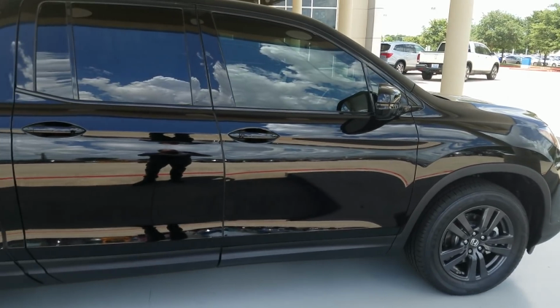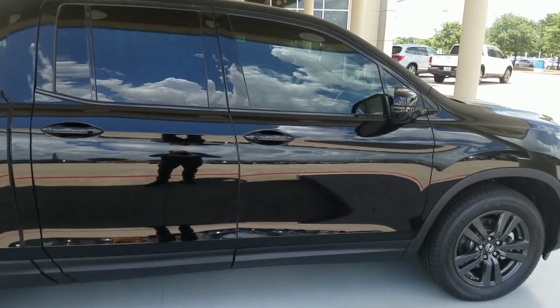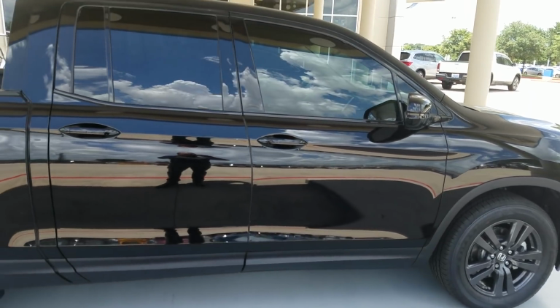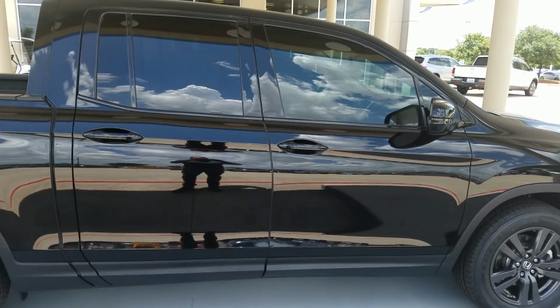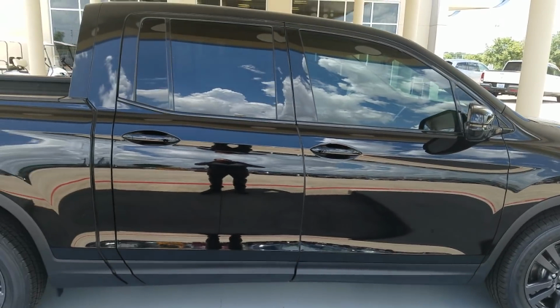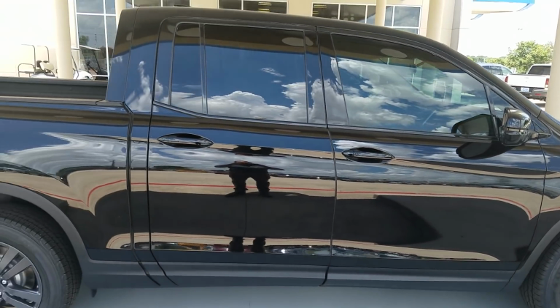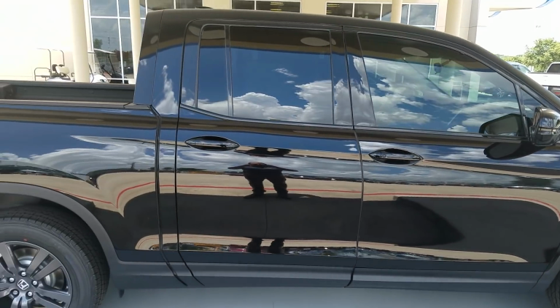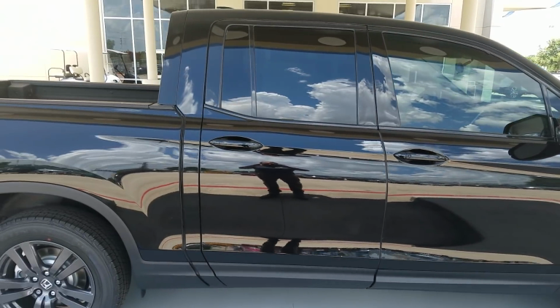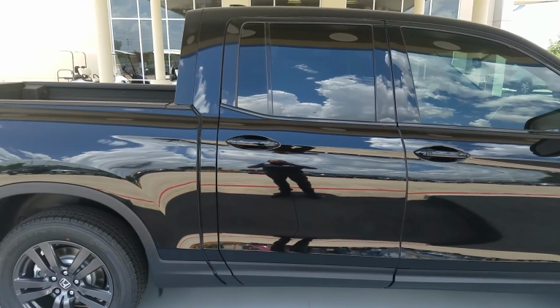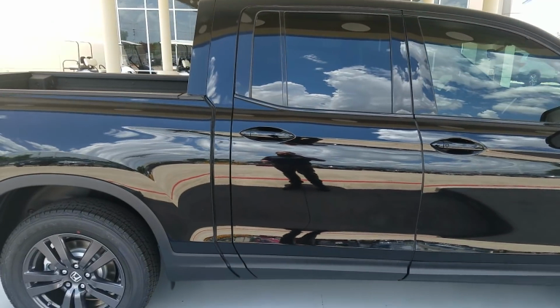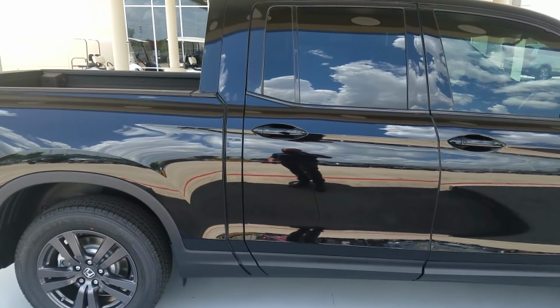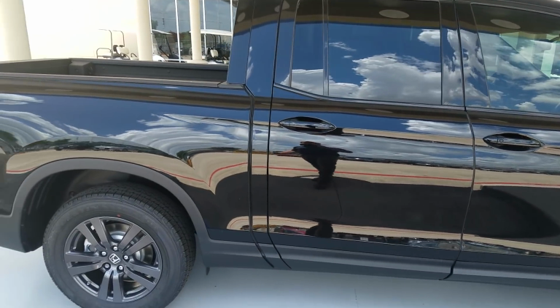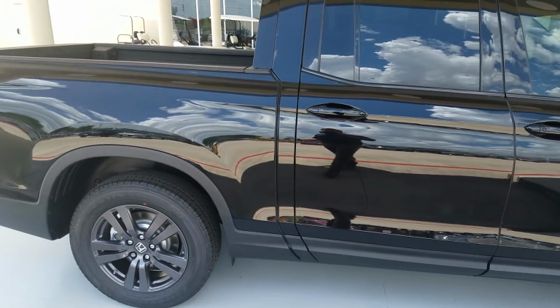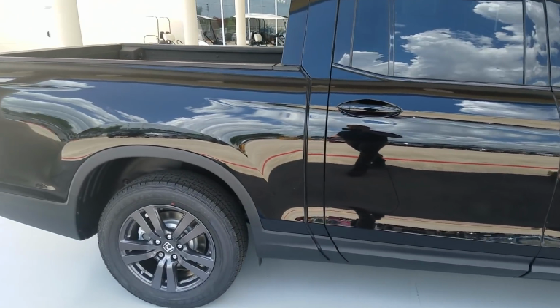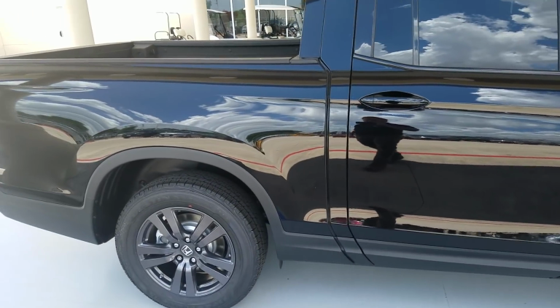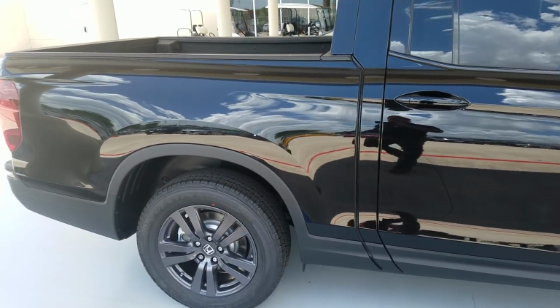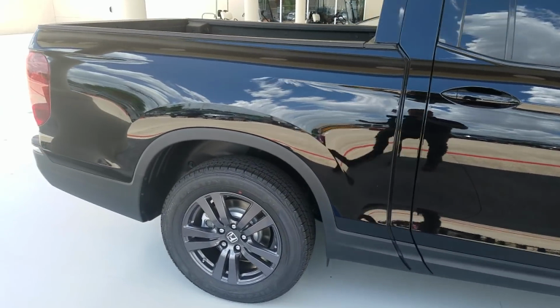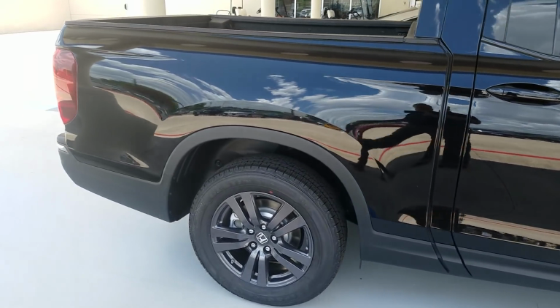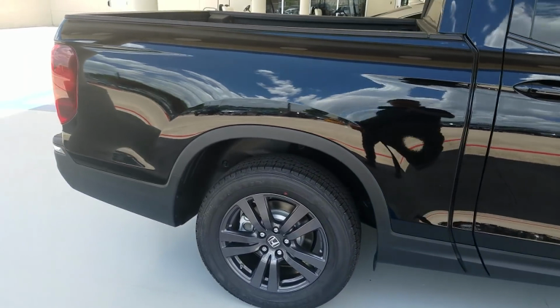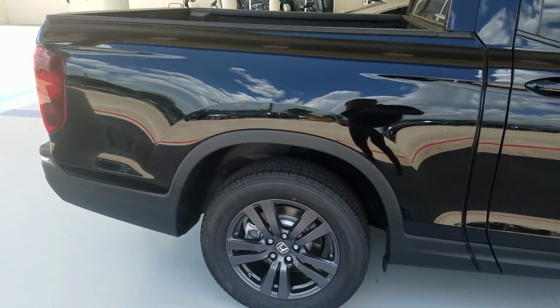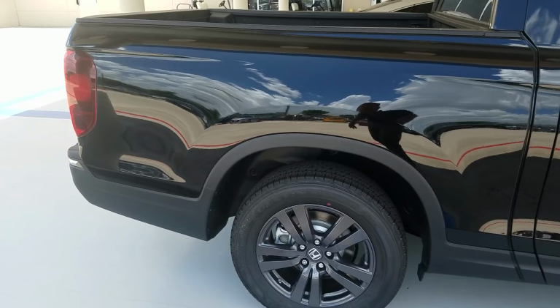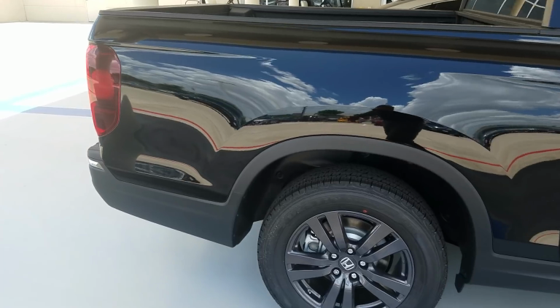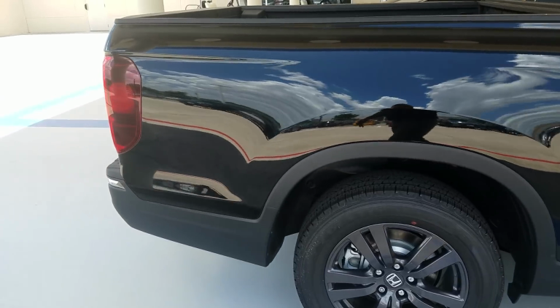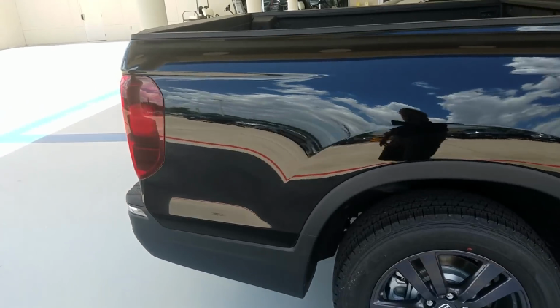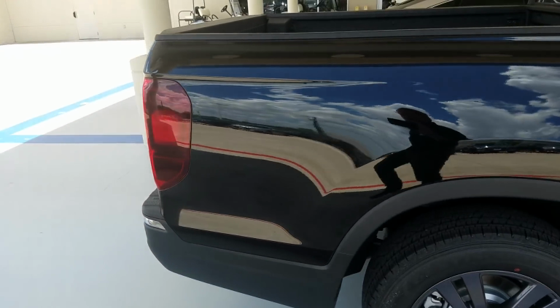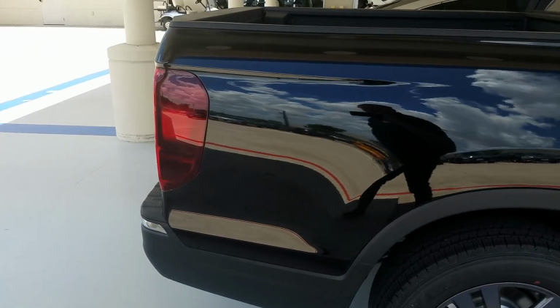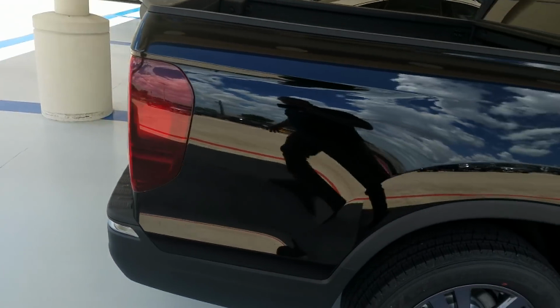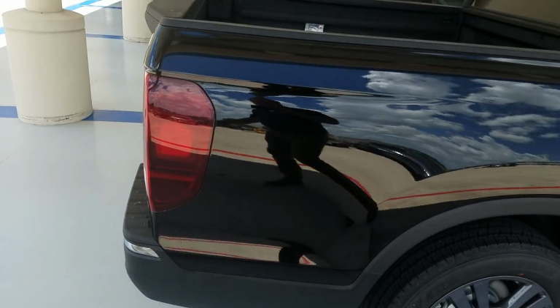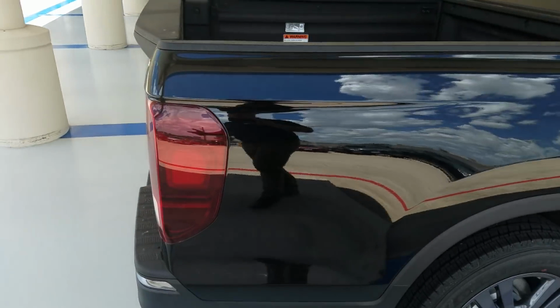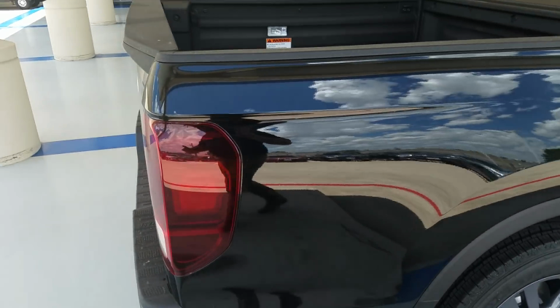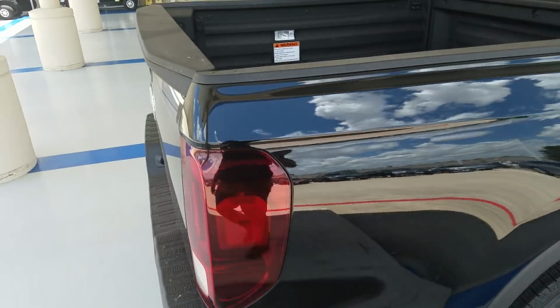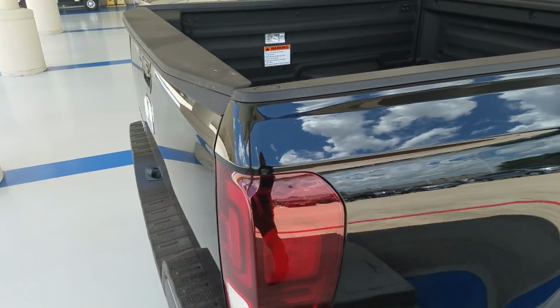I'm outside of a 2019 Honda Ridgeline Sport edition, and I'm going to walk you through a couple of things.